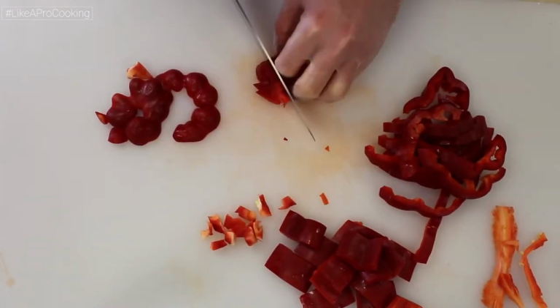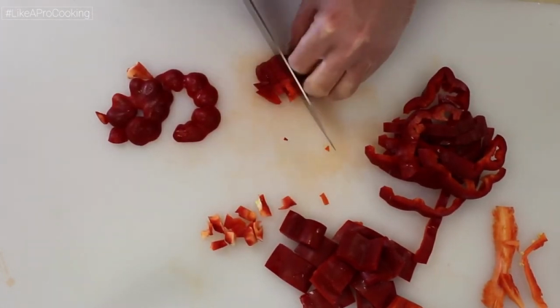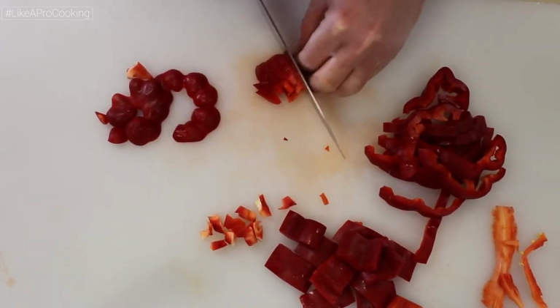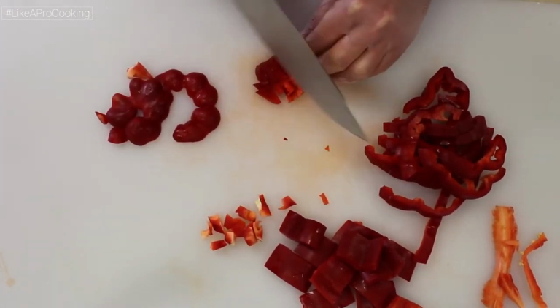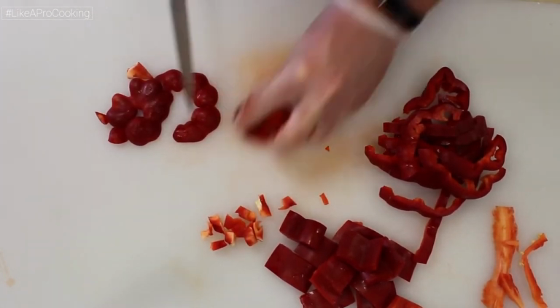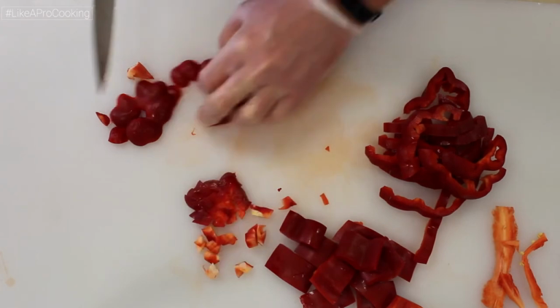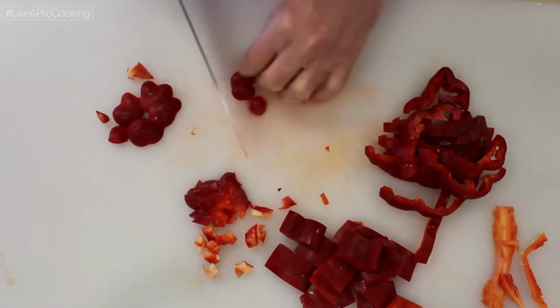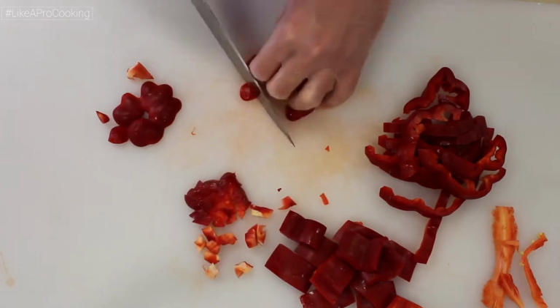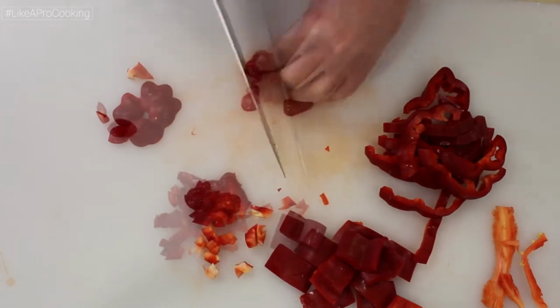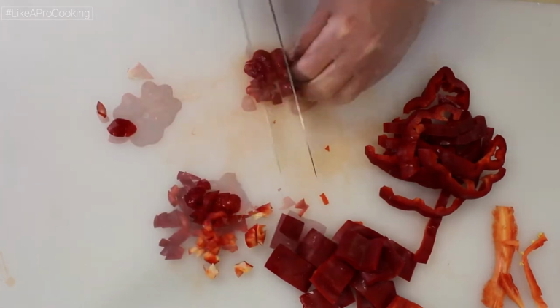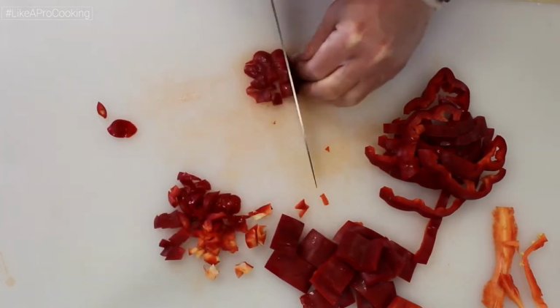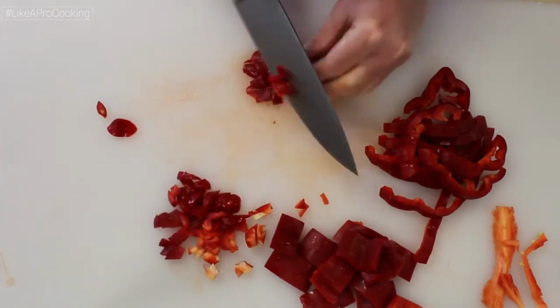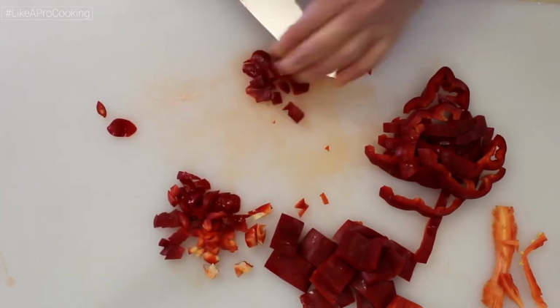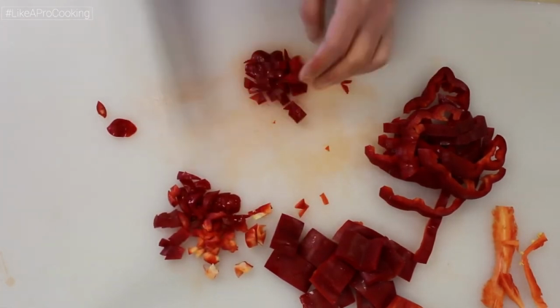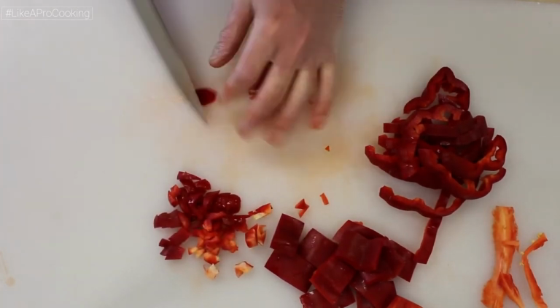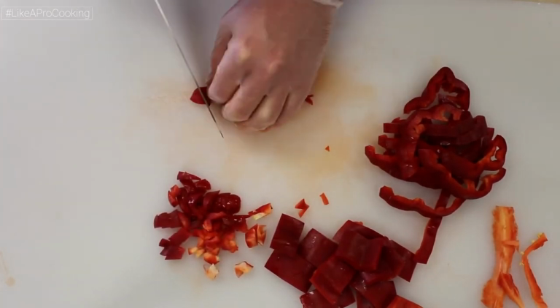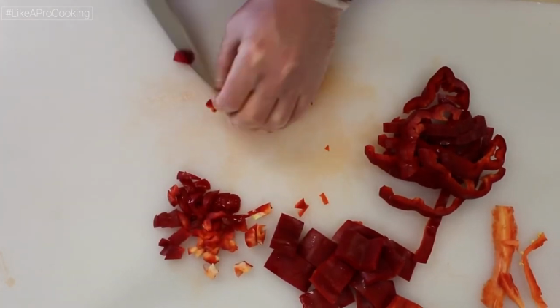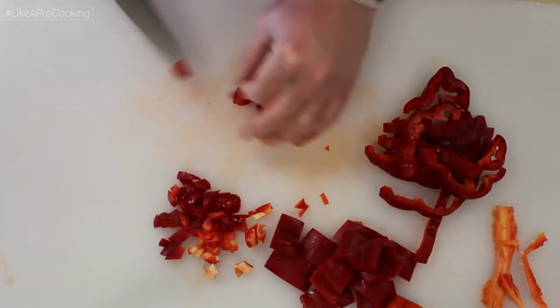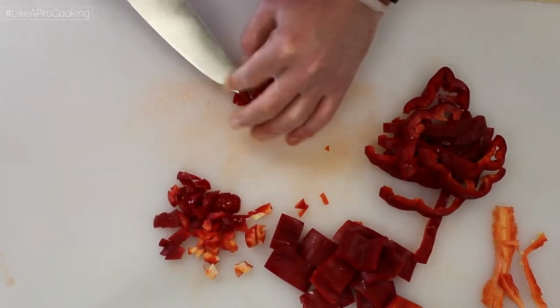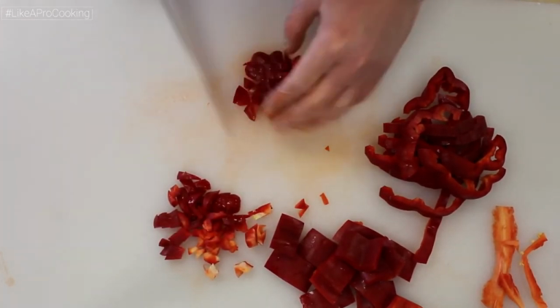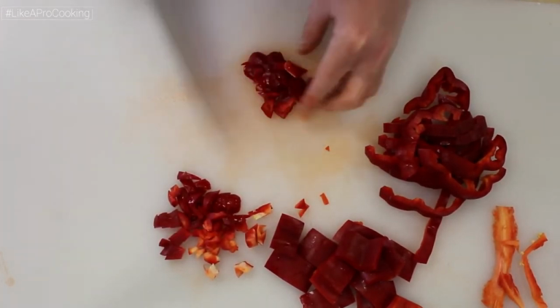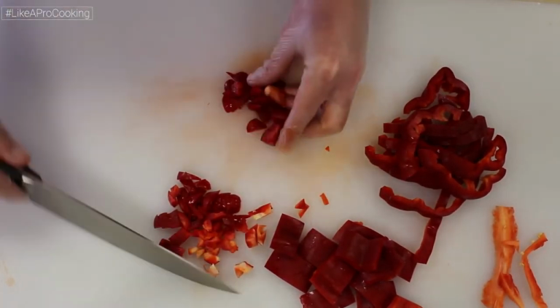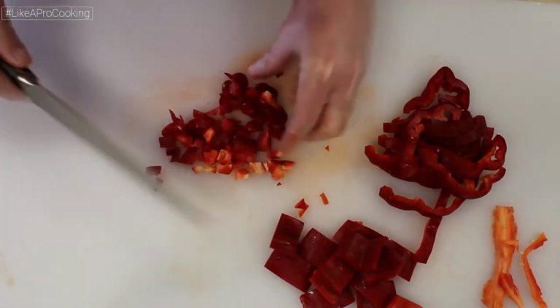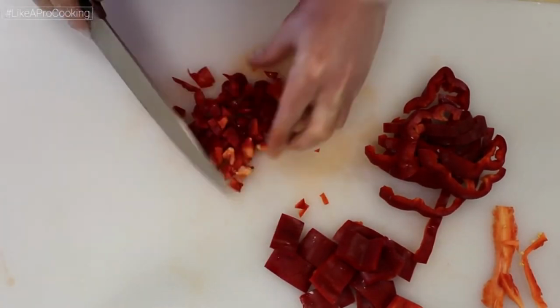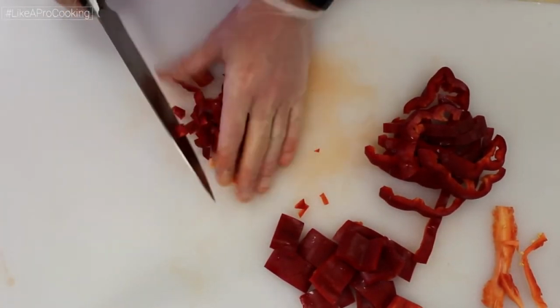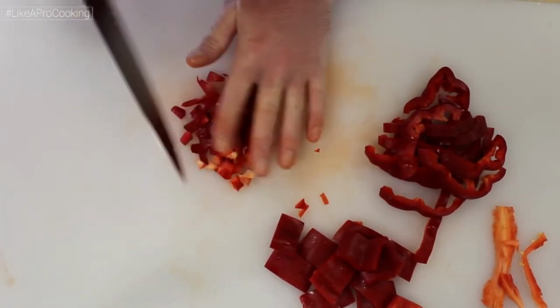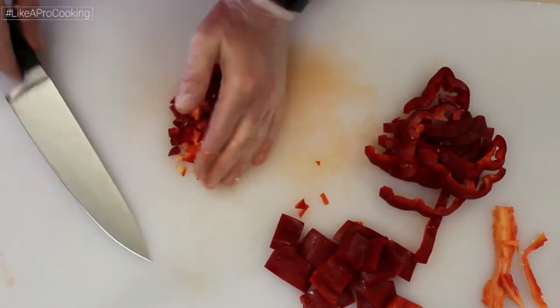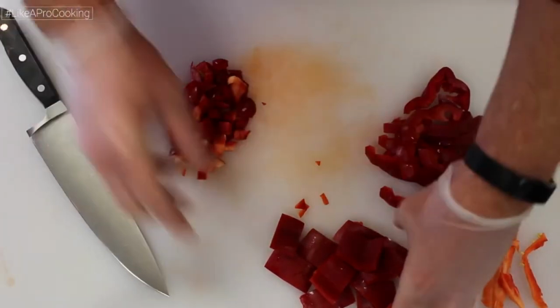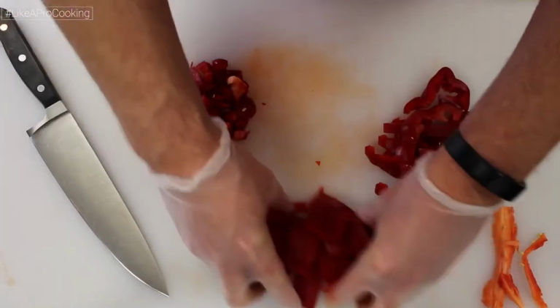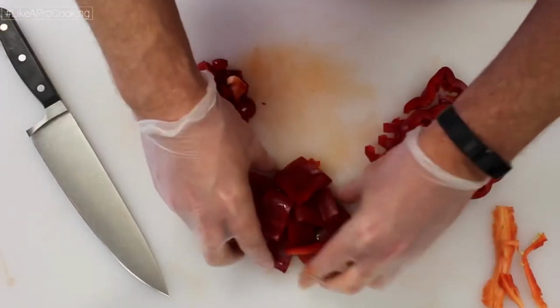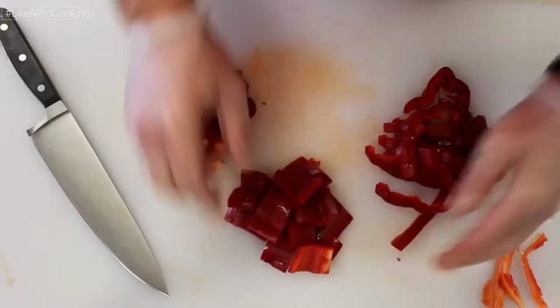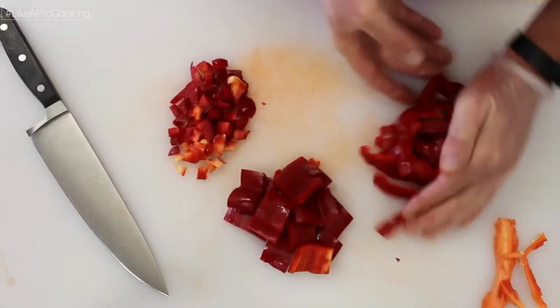So here you go — total use, no waste, pepper cutting like a pro.